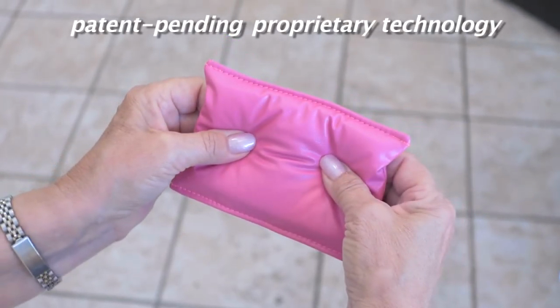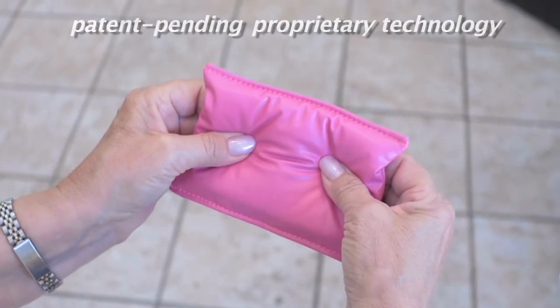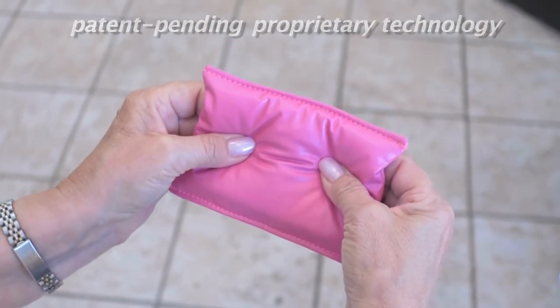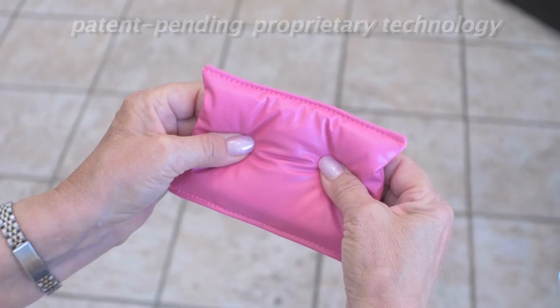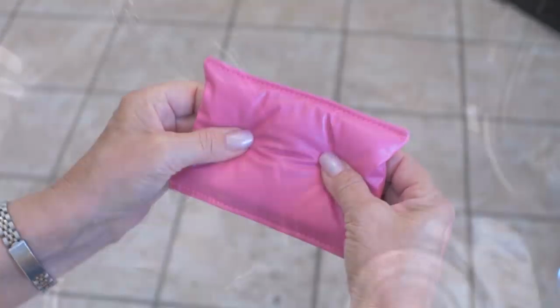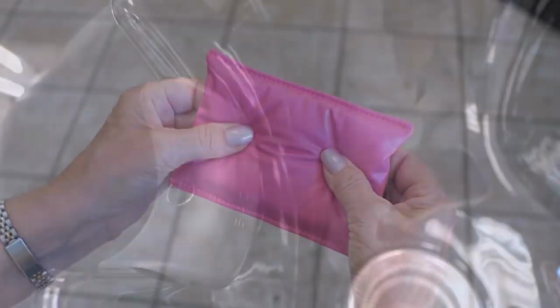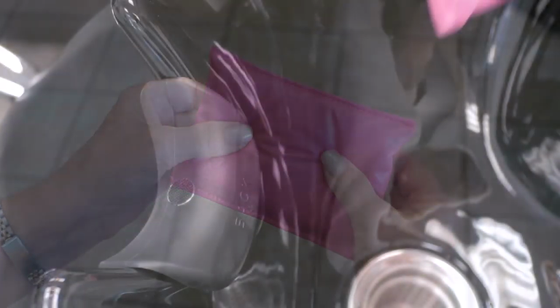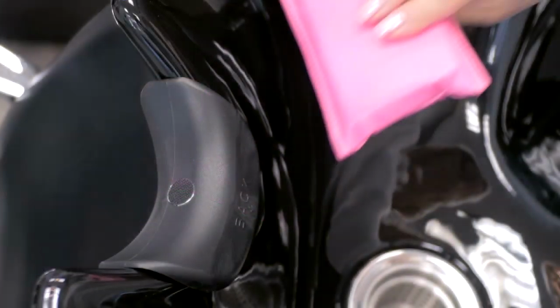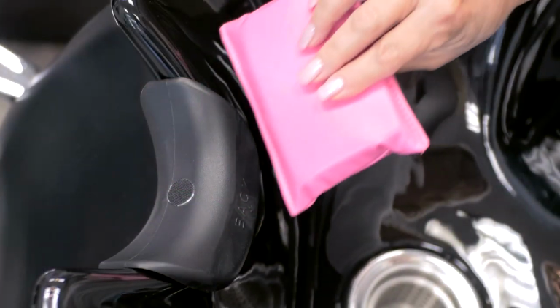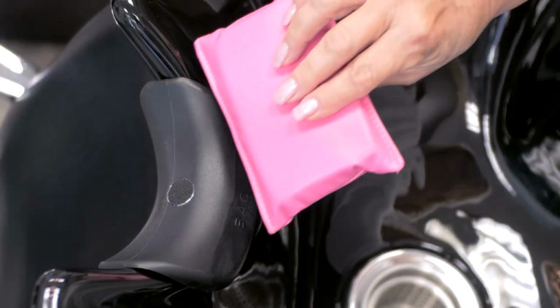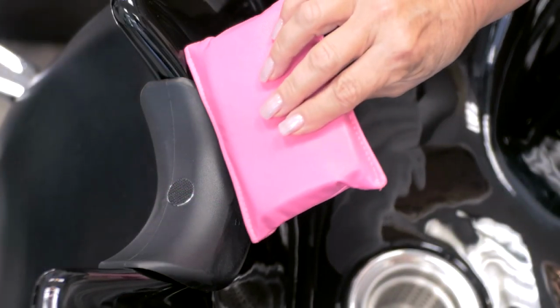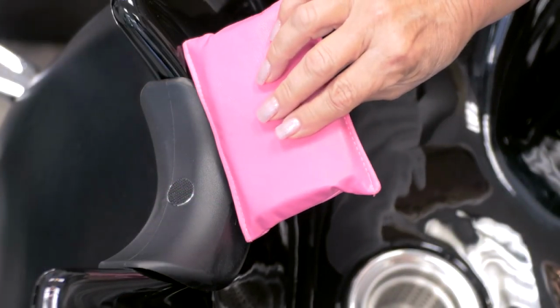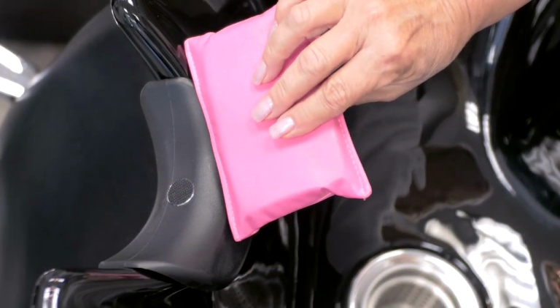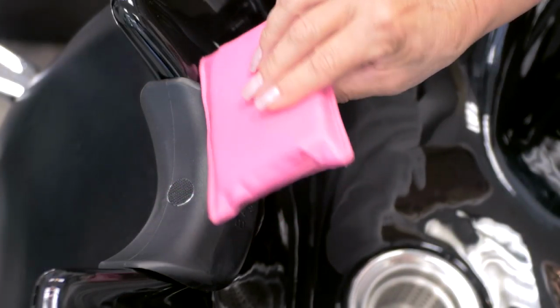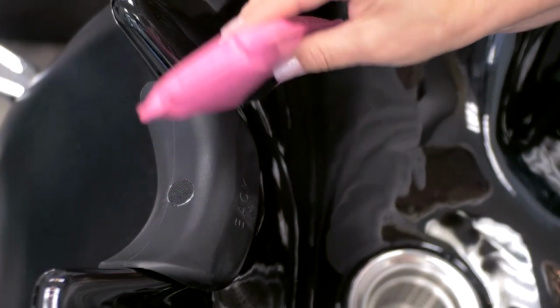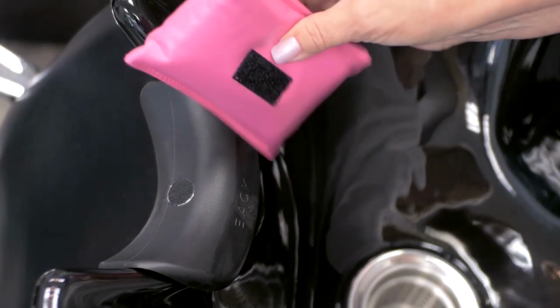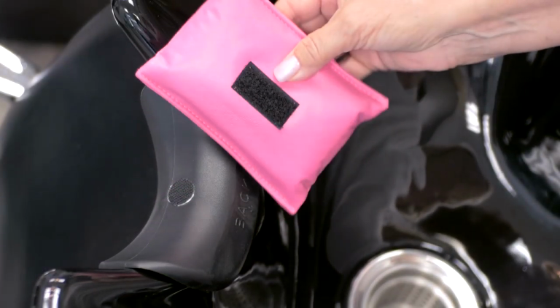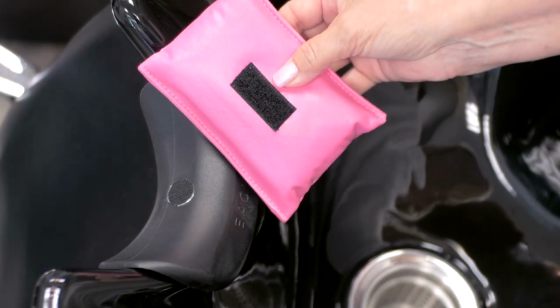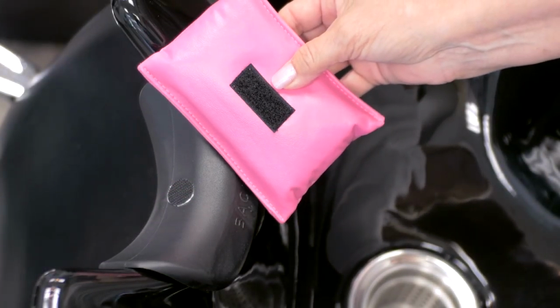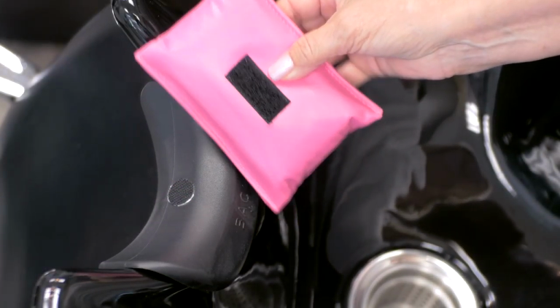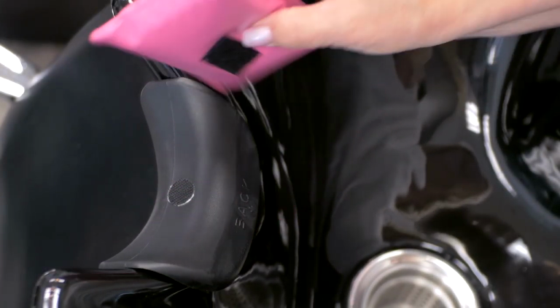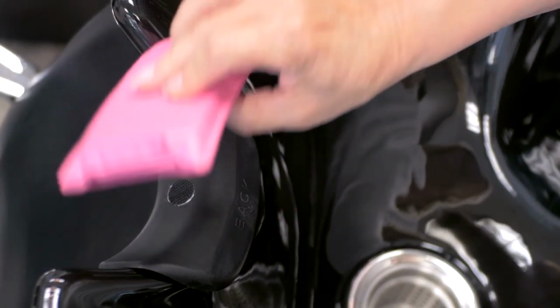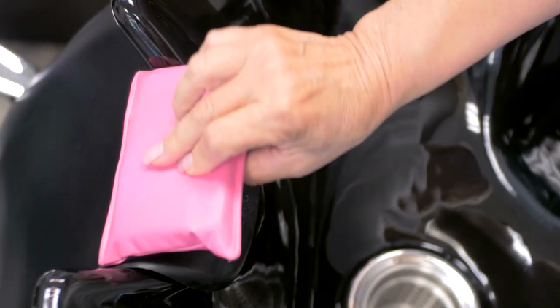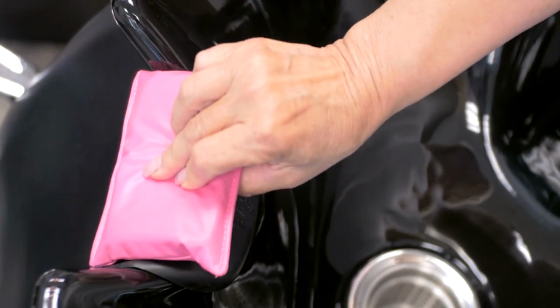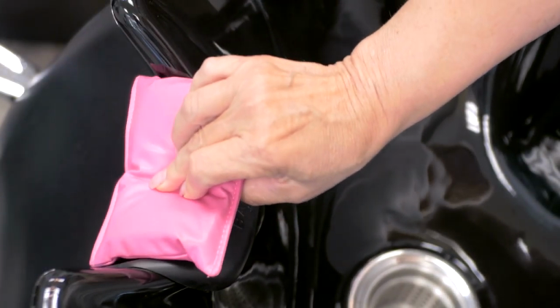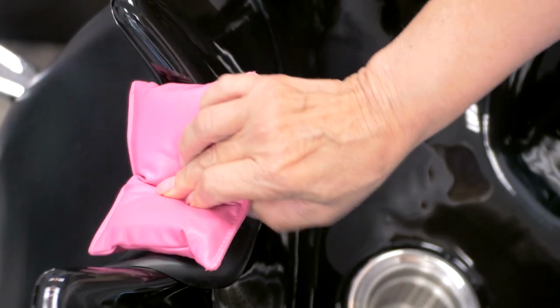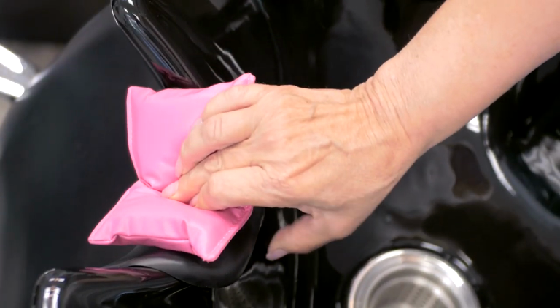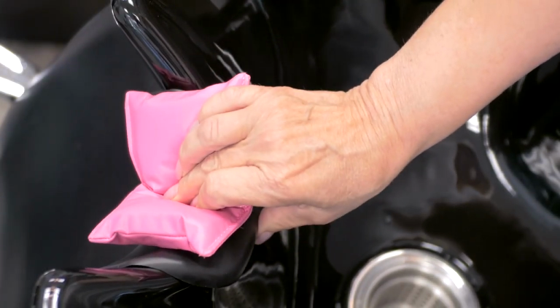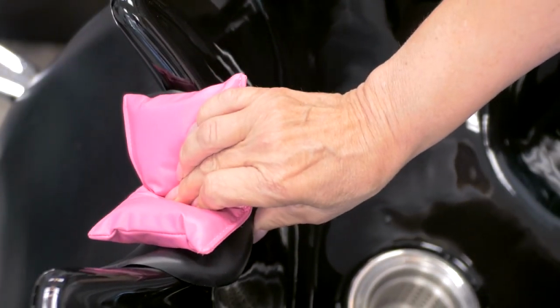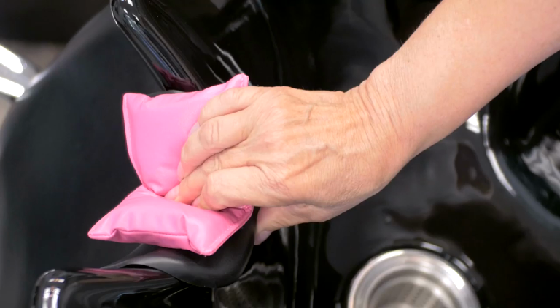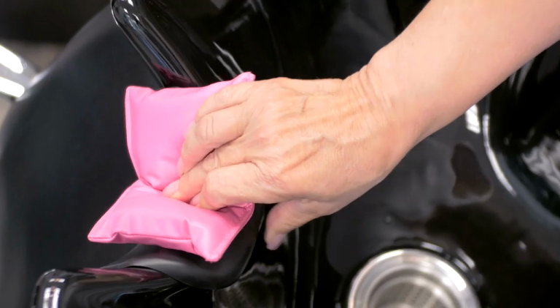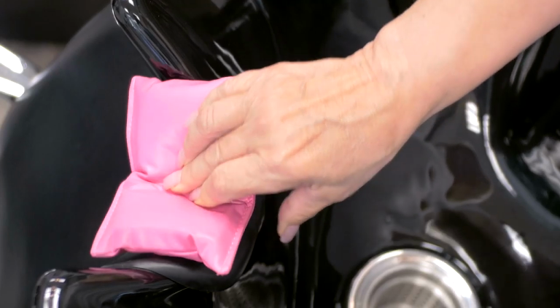So now when I go to the salon, I bring my Spalo. It's my neck, my comfort, my Spalo.